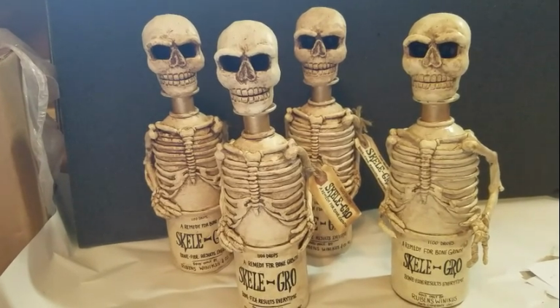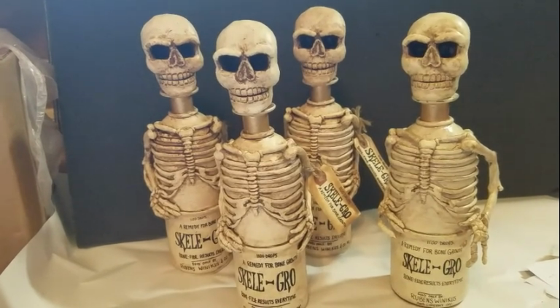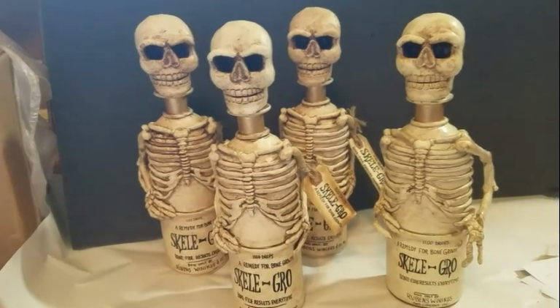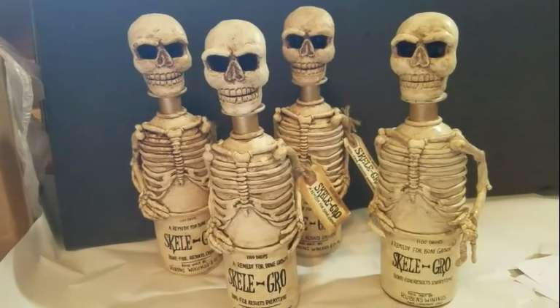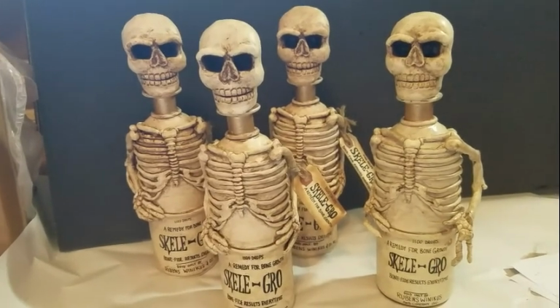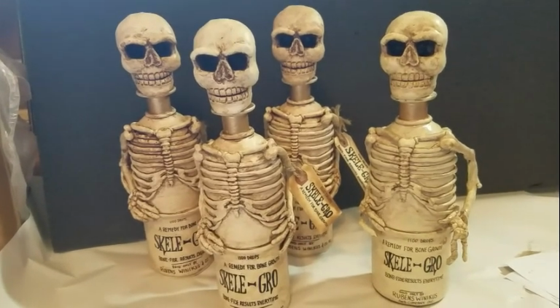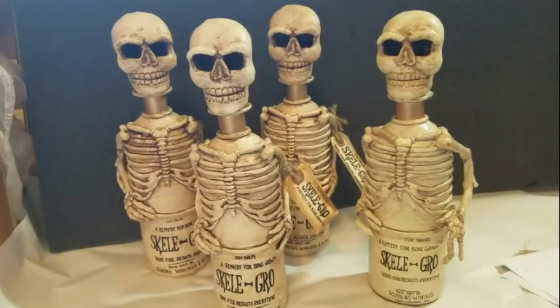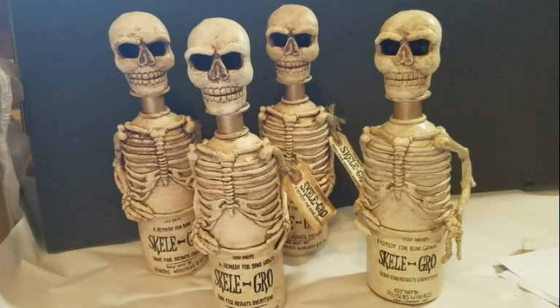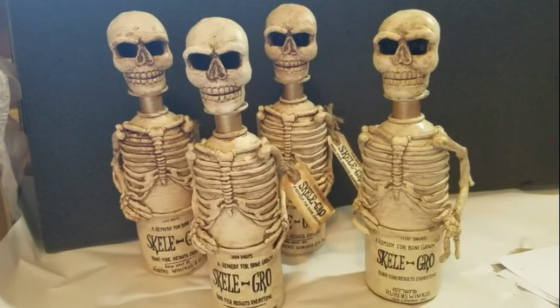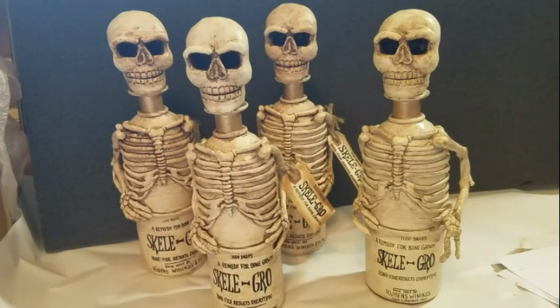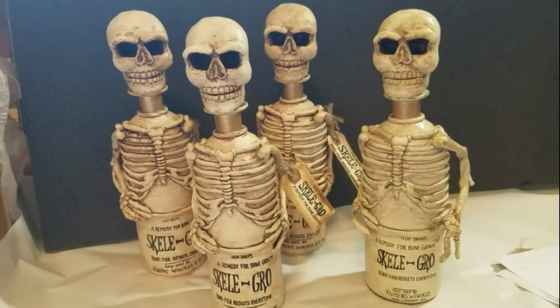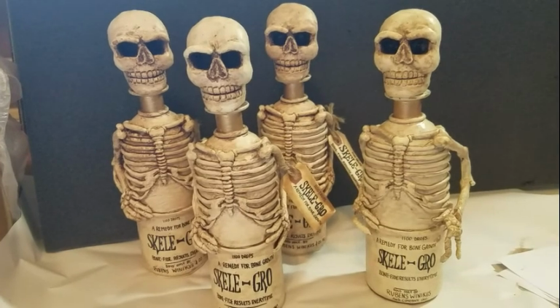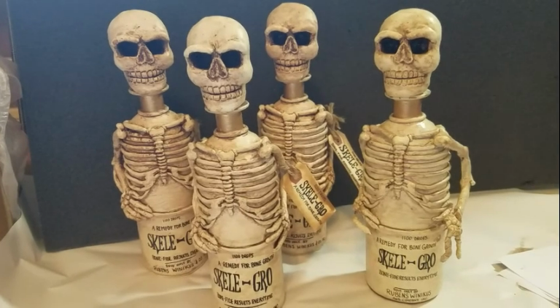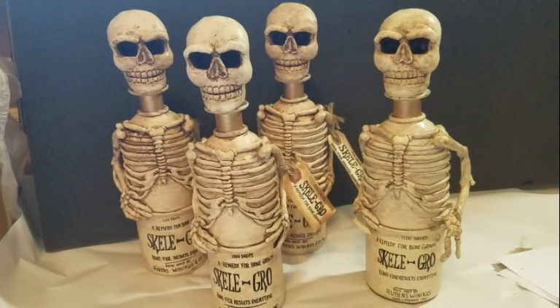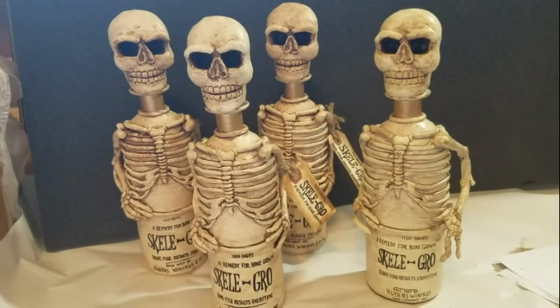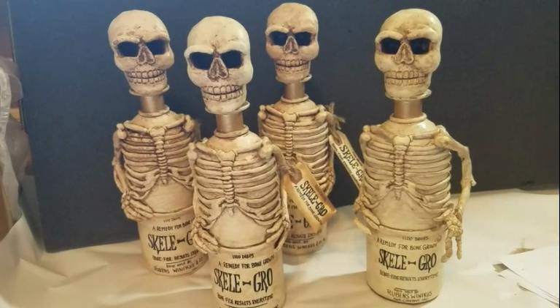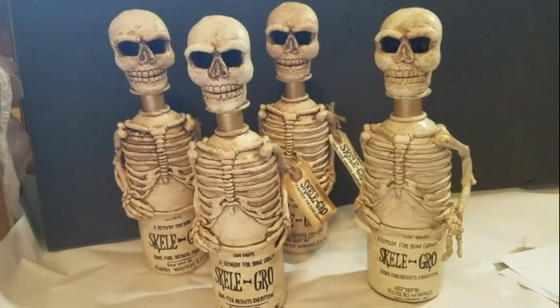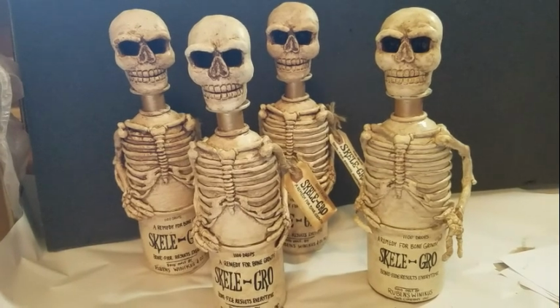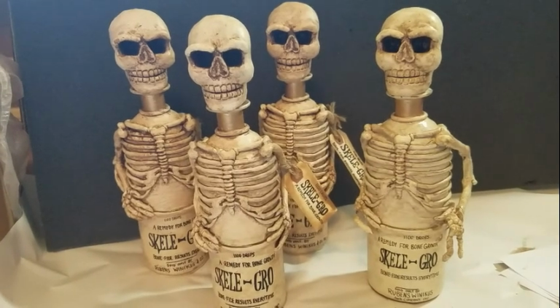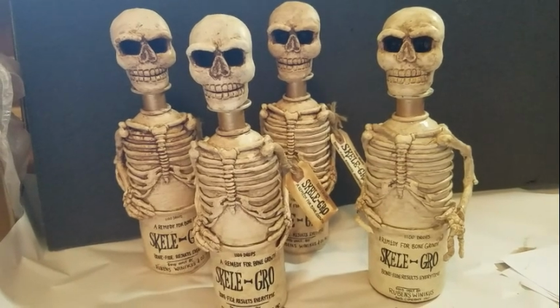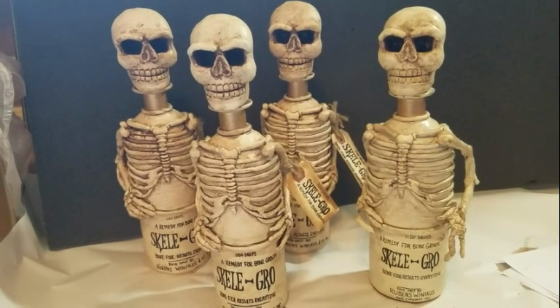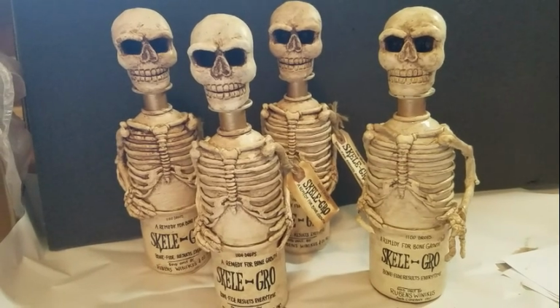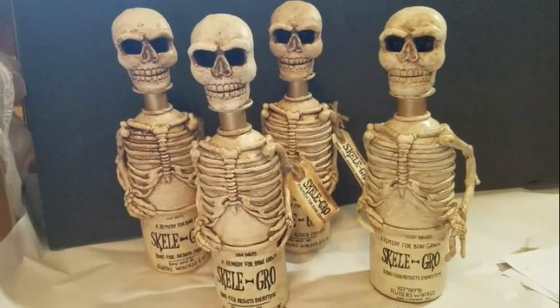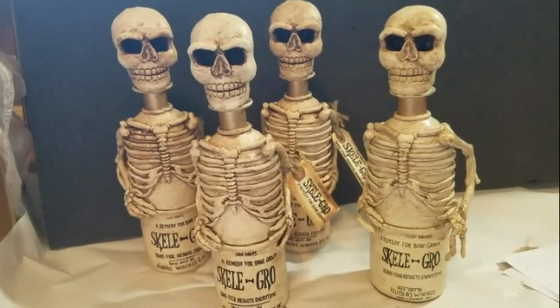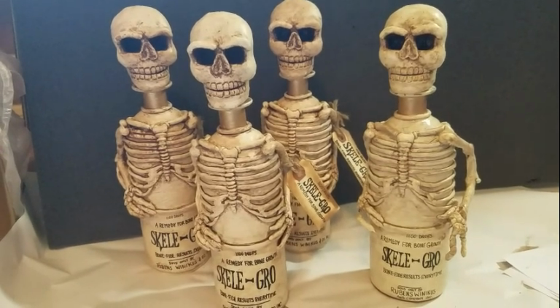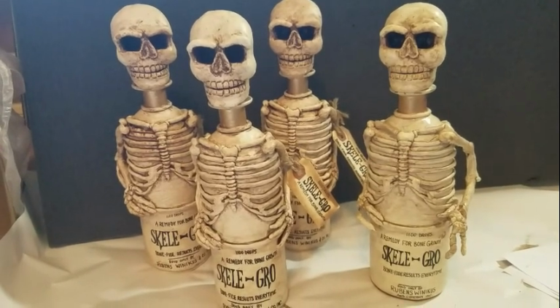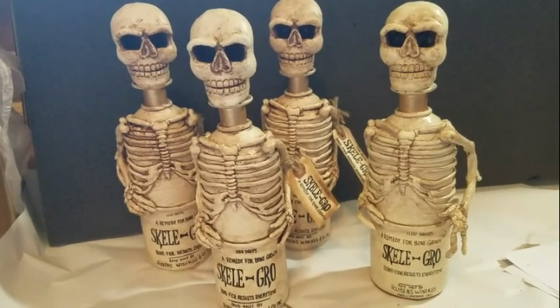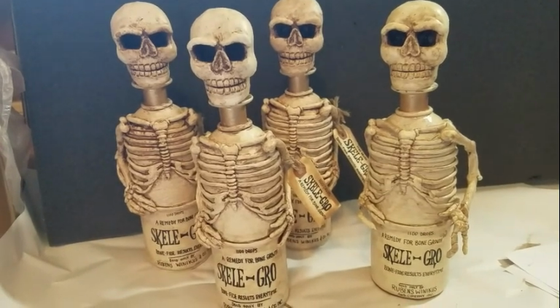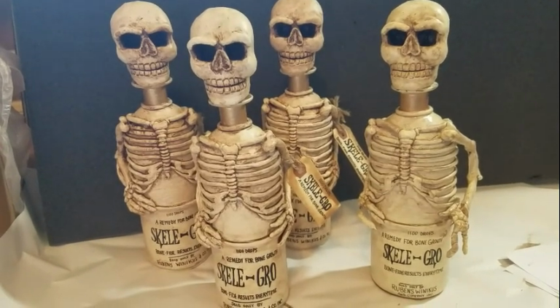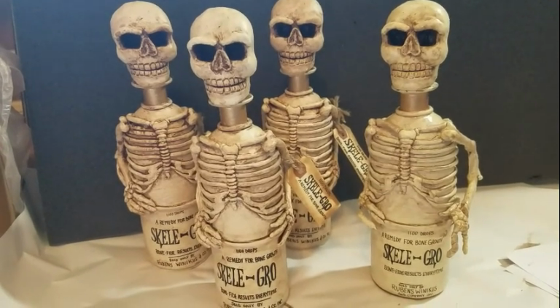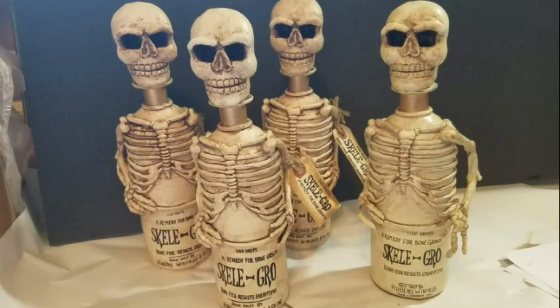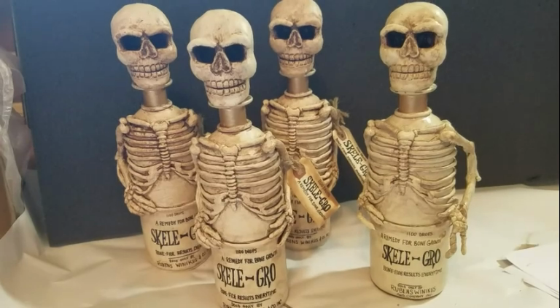I'm going to go ahead and show you the whole process of how I make a bottle from start to finish. You can try it out yourself, or if you'd like to purchase one from me I'll list my website. So here we go.